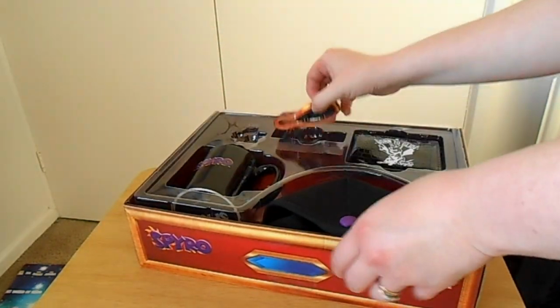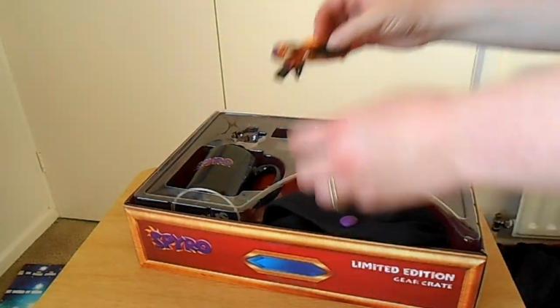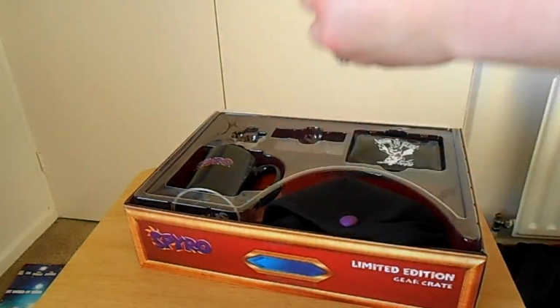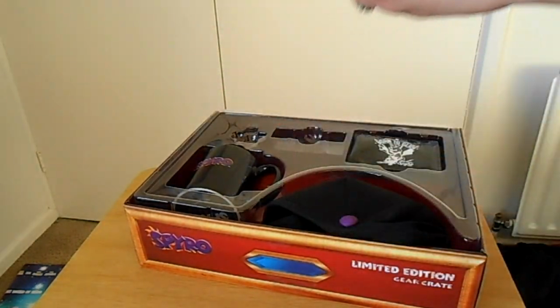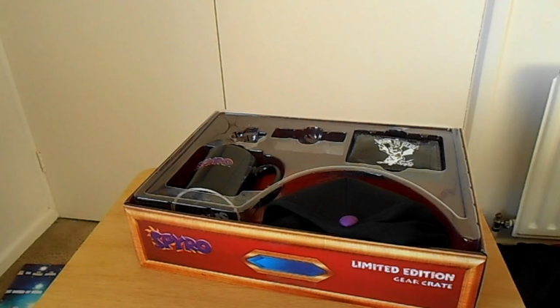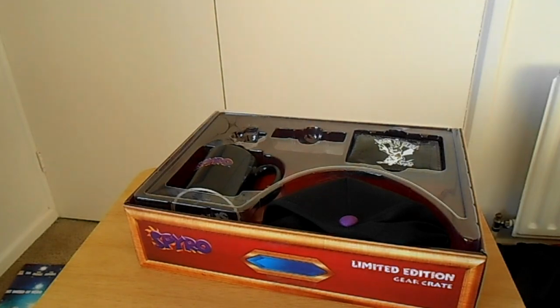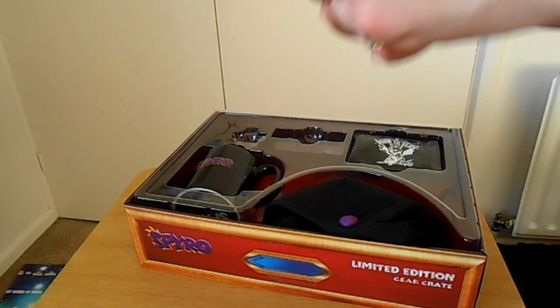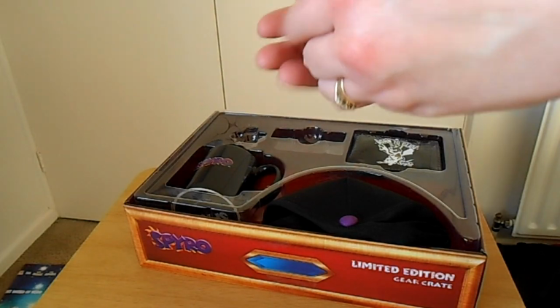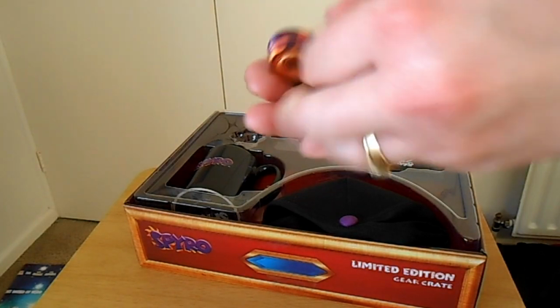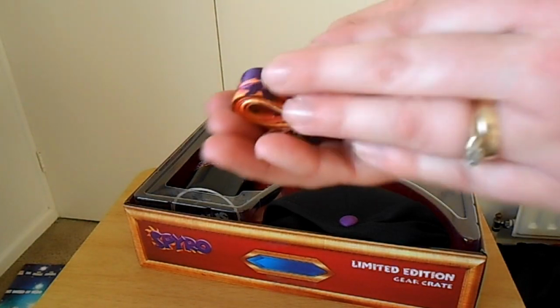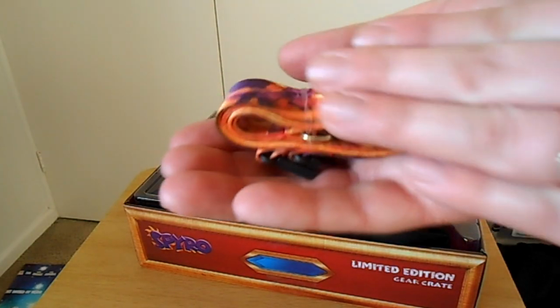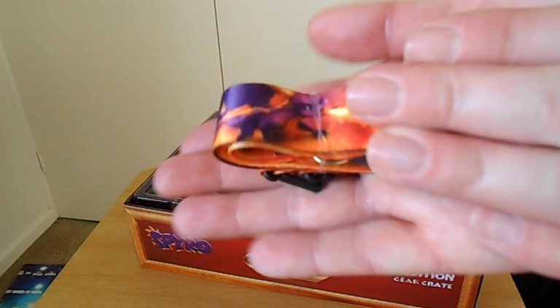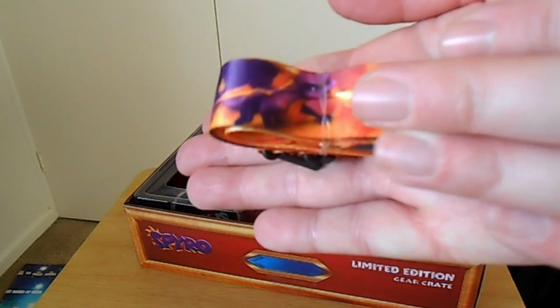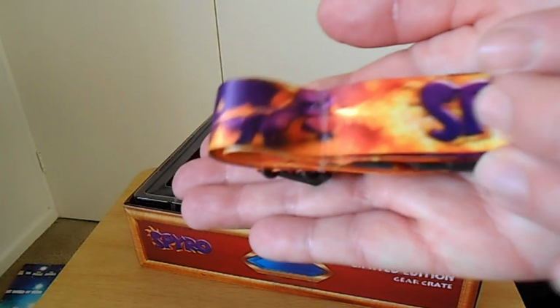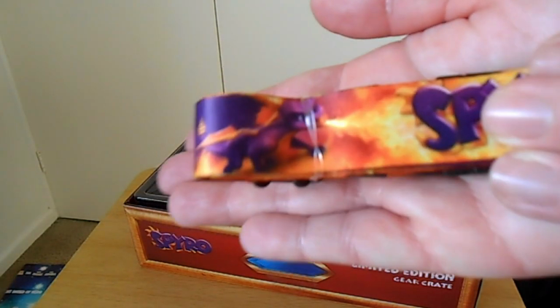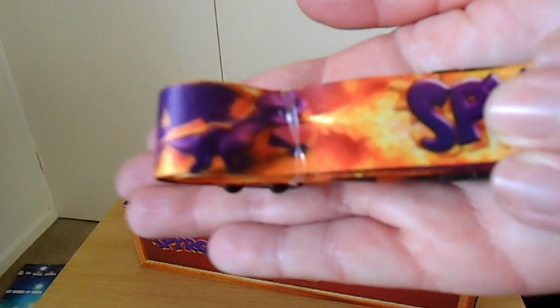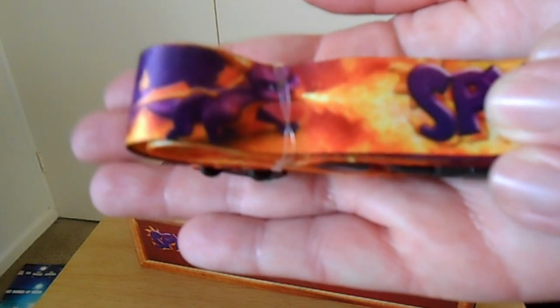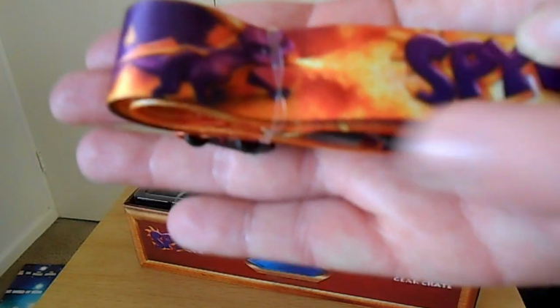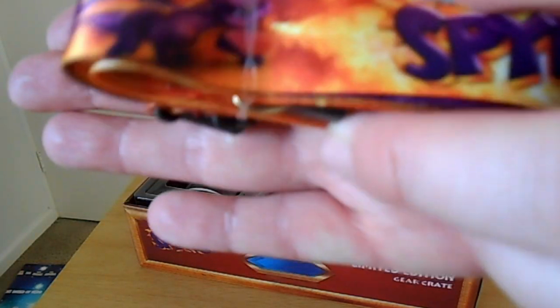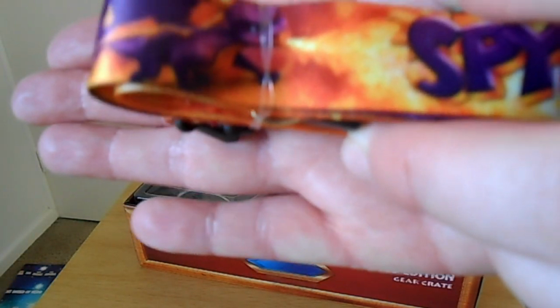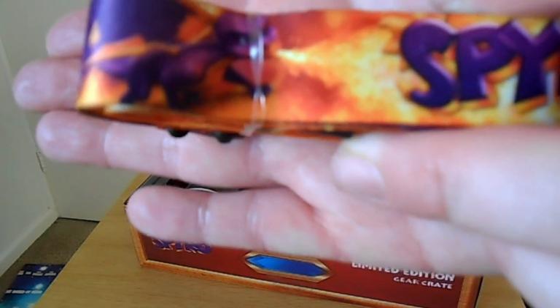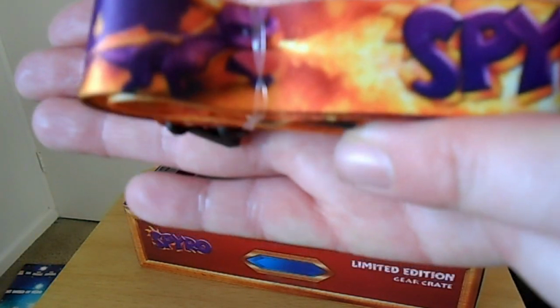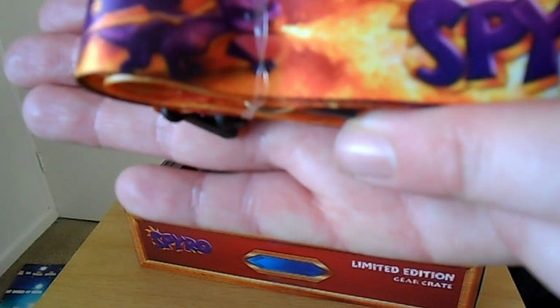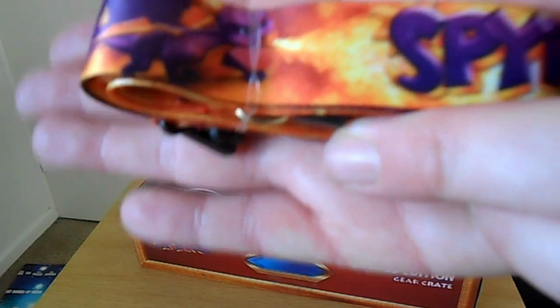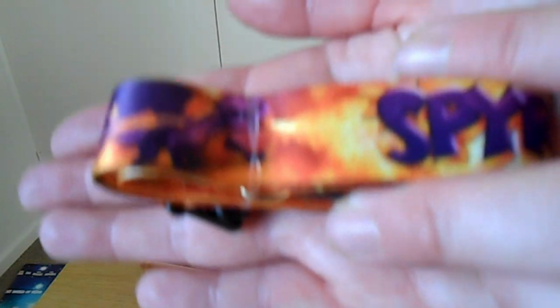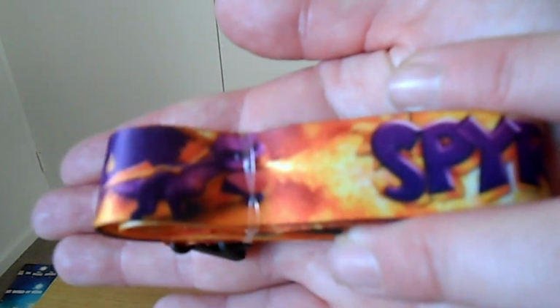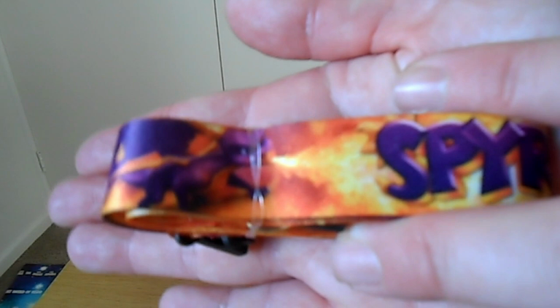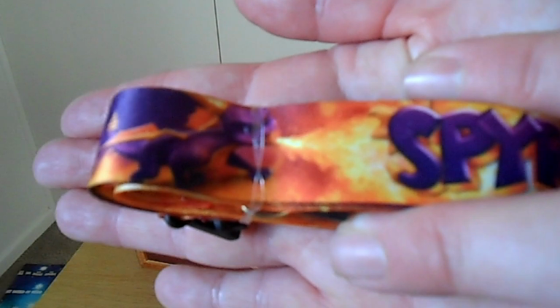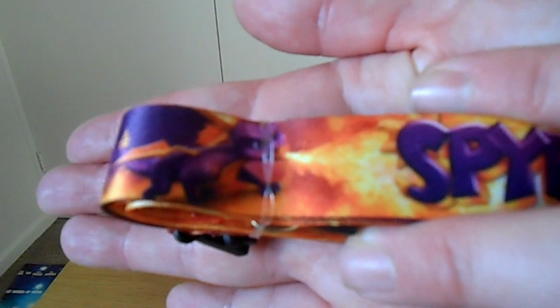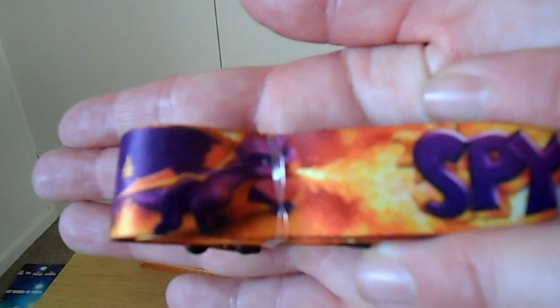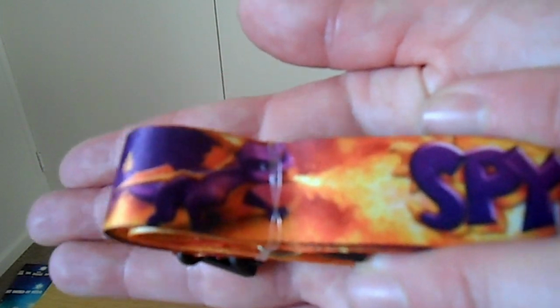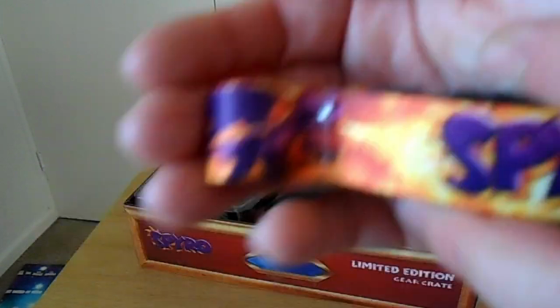I'll show you up close the lanyard. I haven't taken it out yet, but it looks like that. It's got Spyro on it, which is really cool.